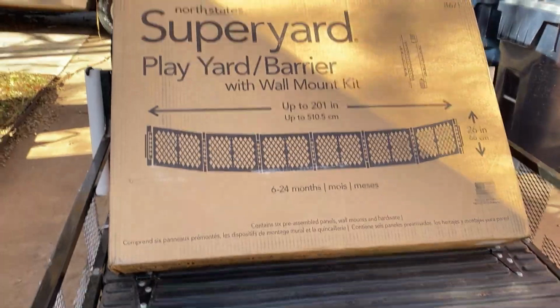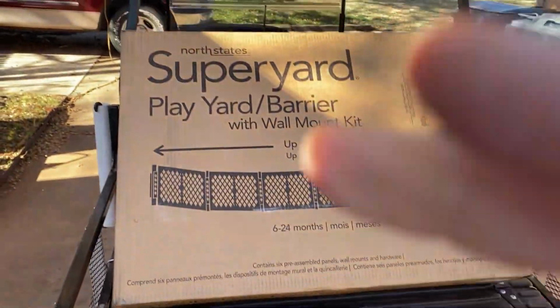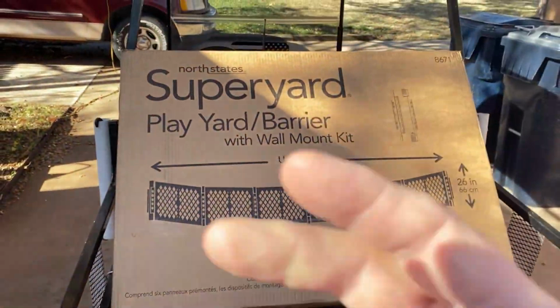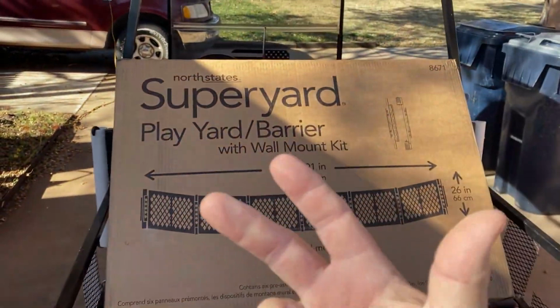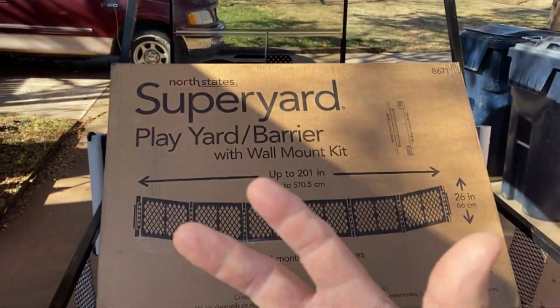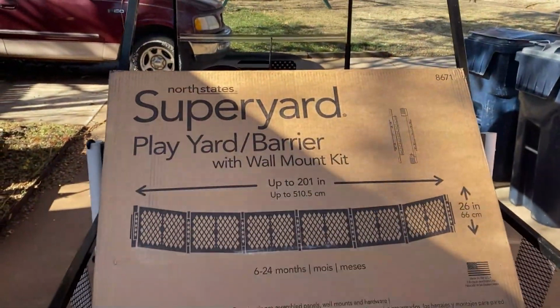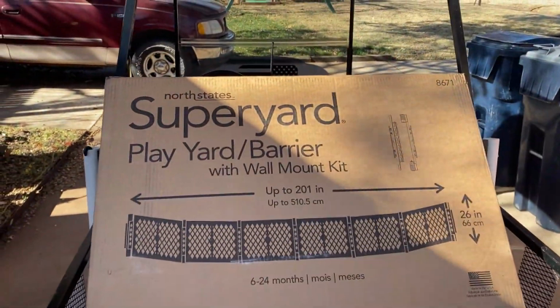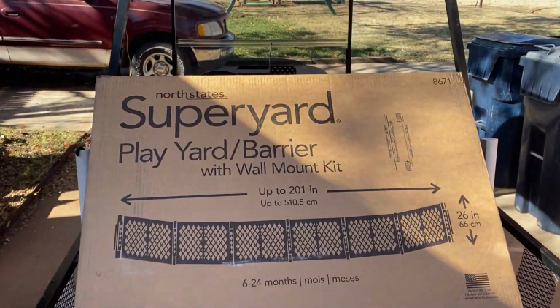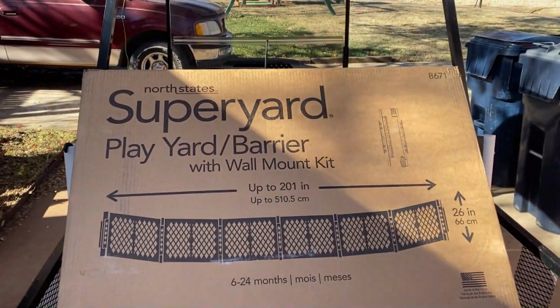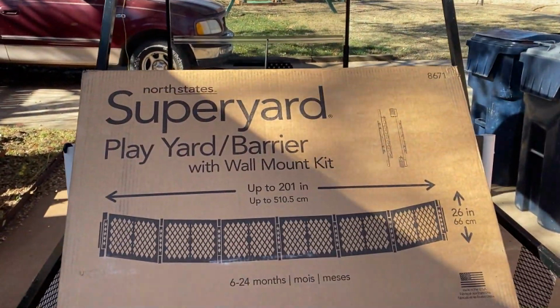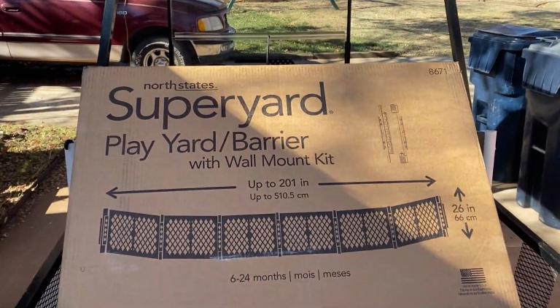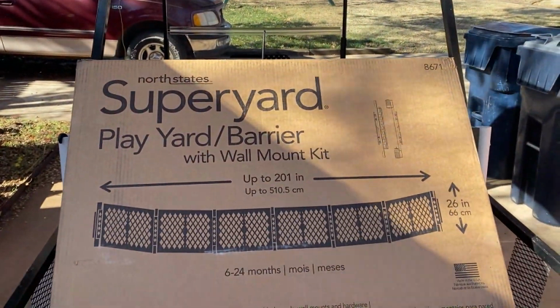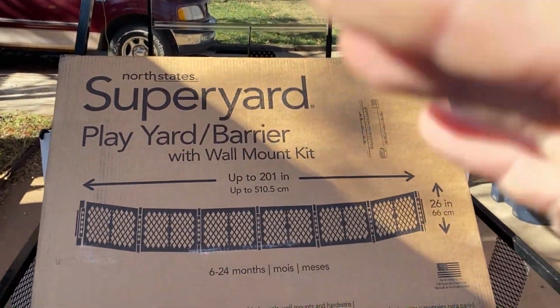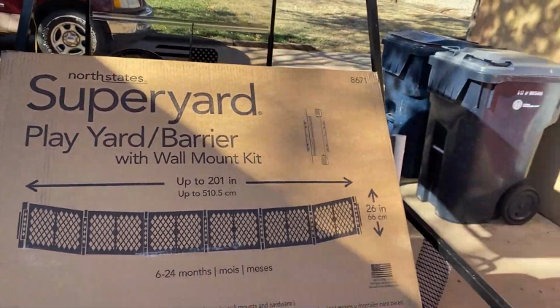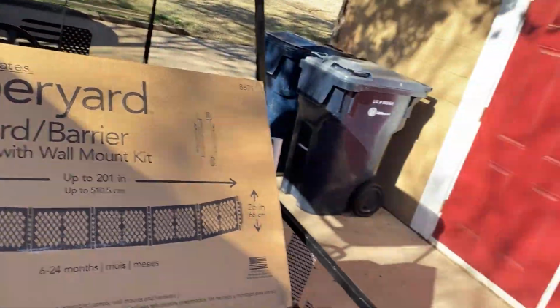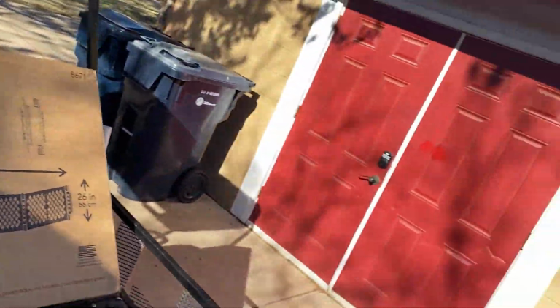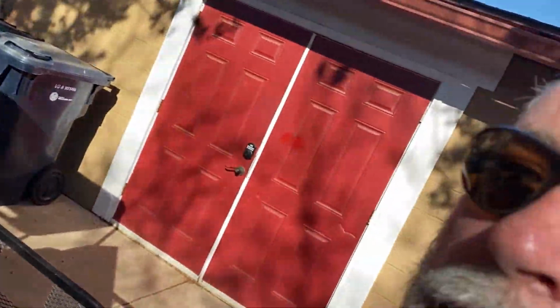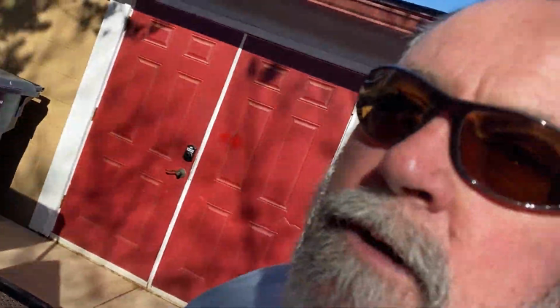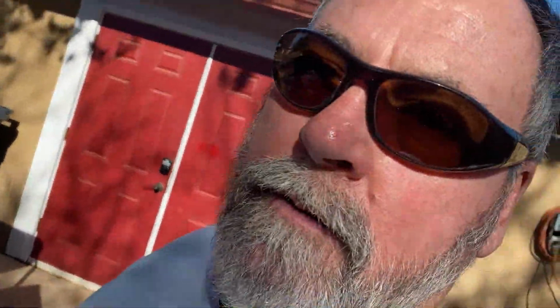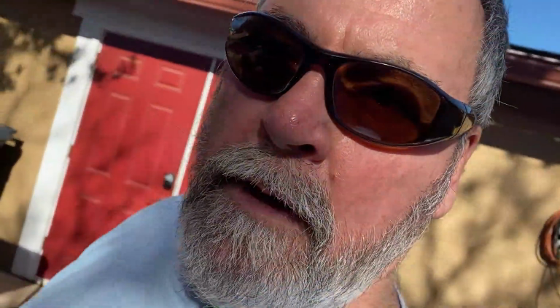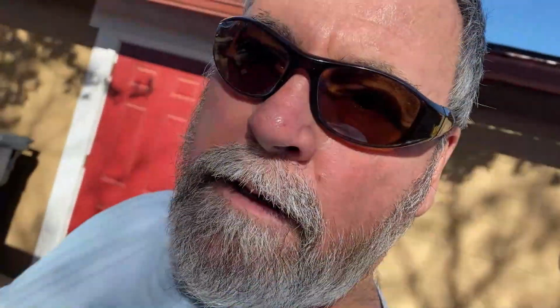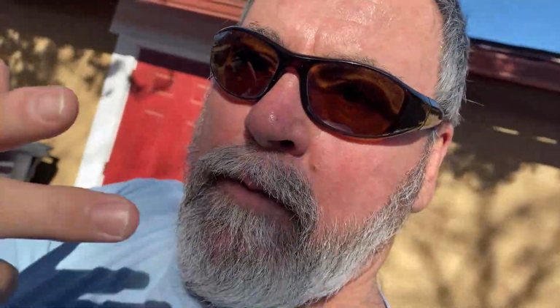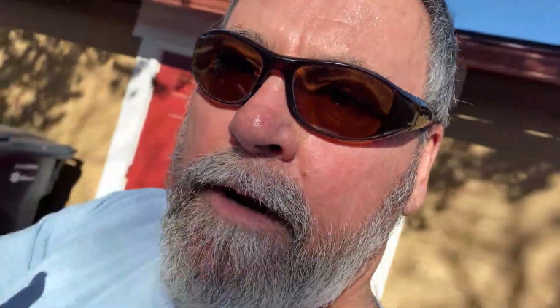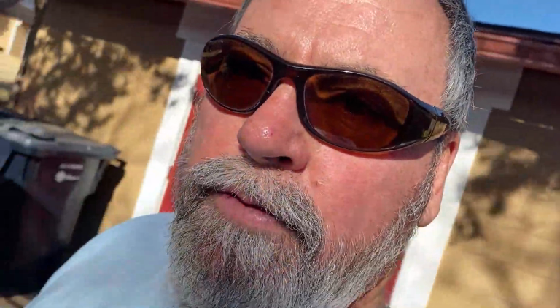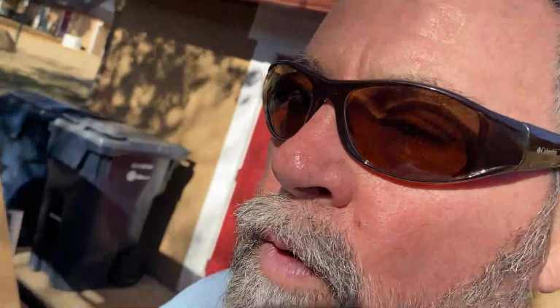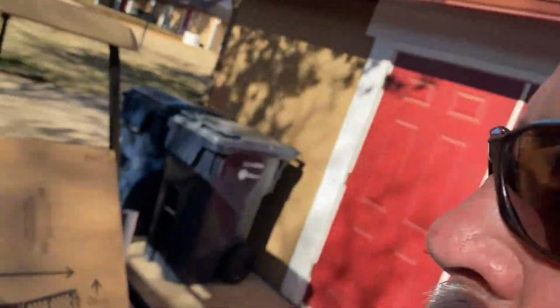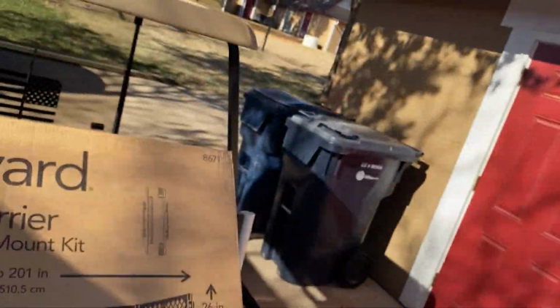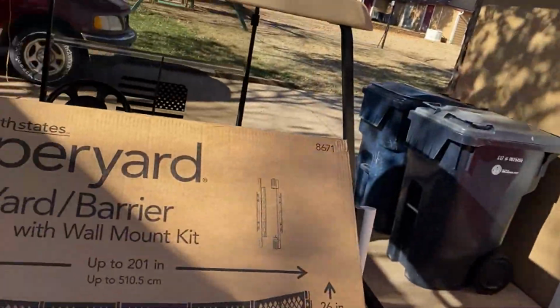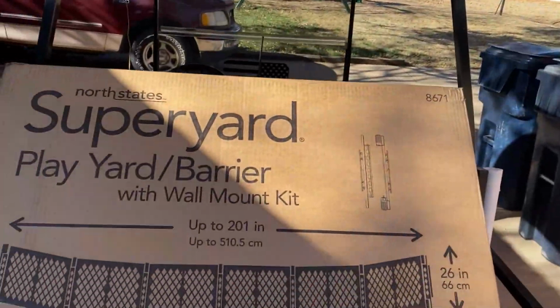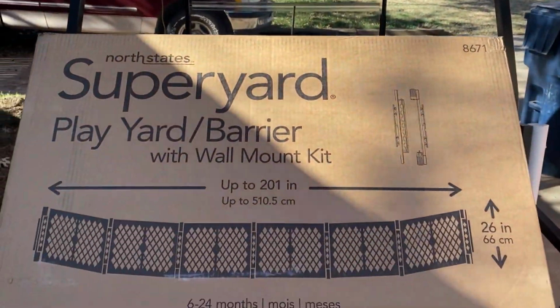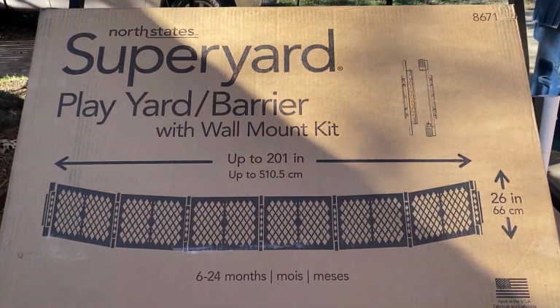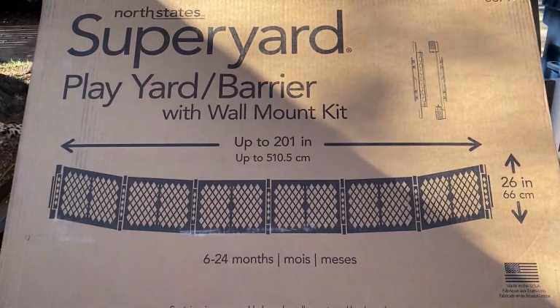Hey guys, Ratty Dog here. How you guys doing? I'm doing good. Getting ready to throw up this new gate system.